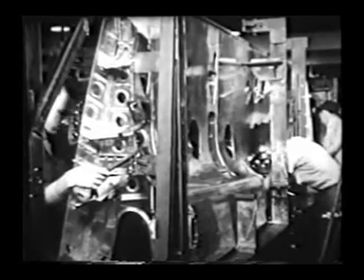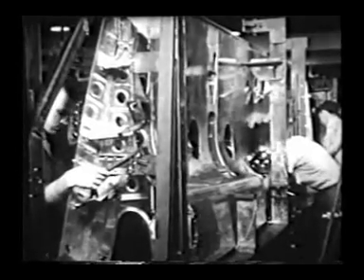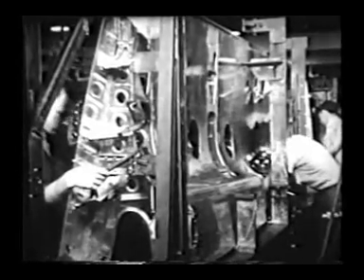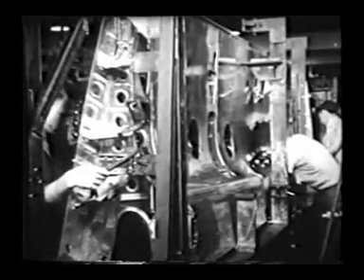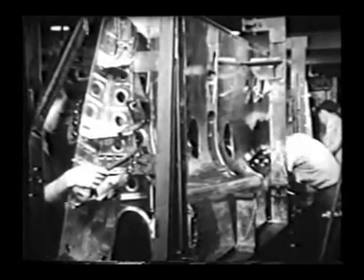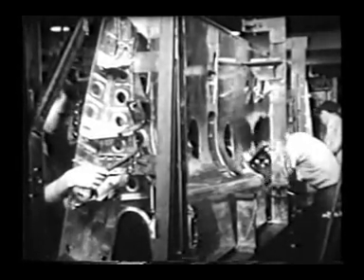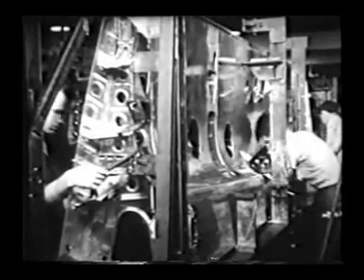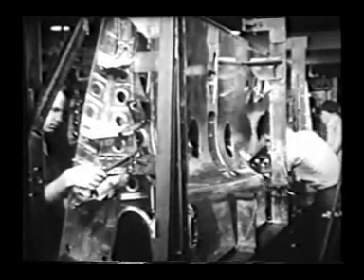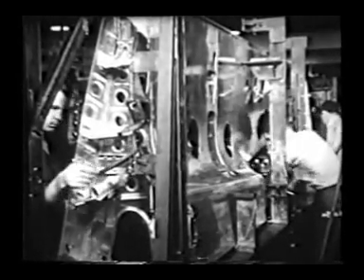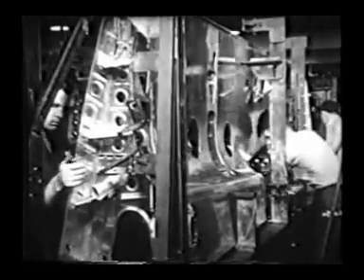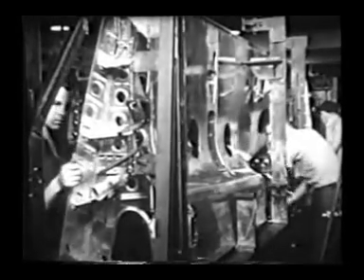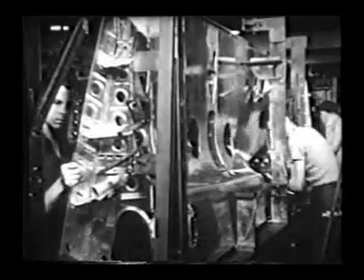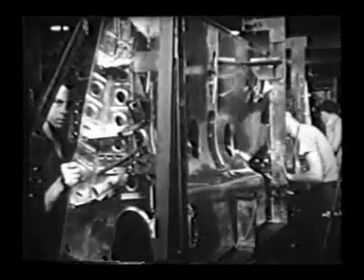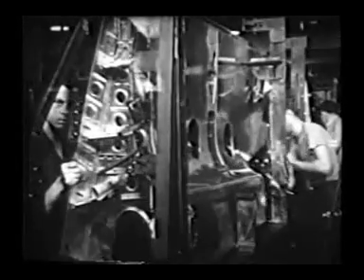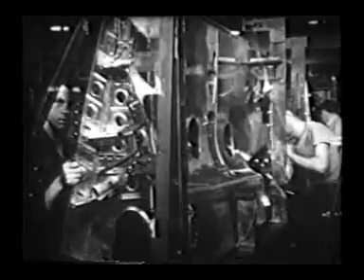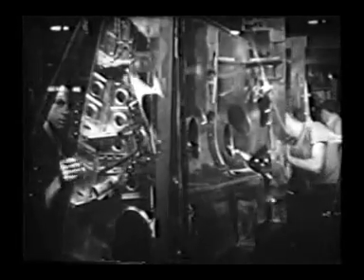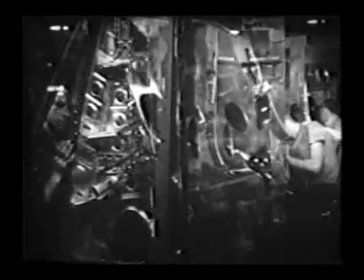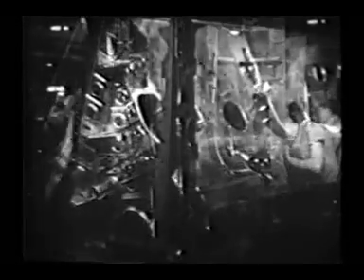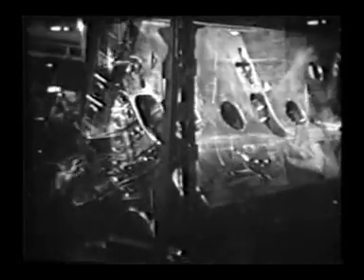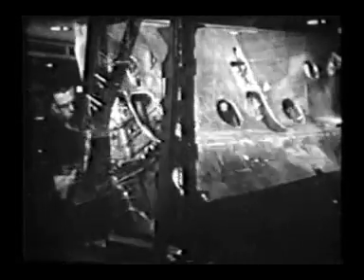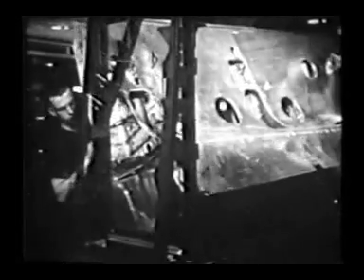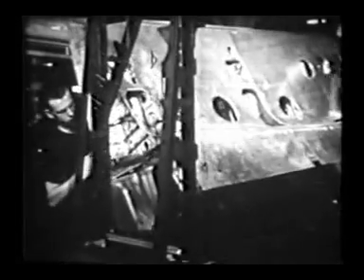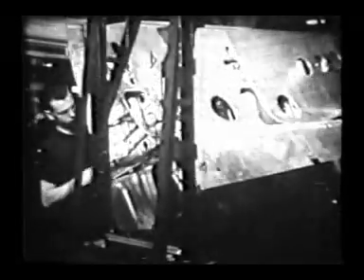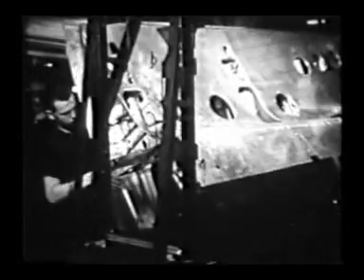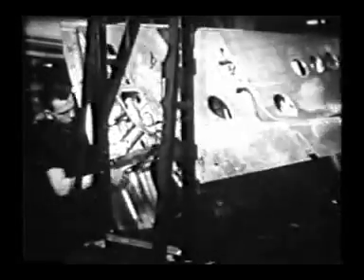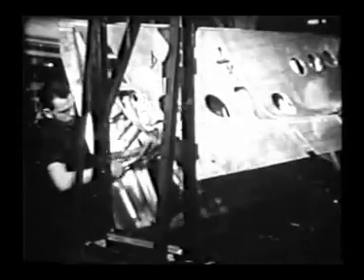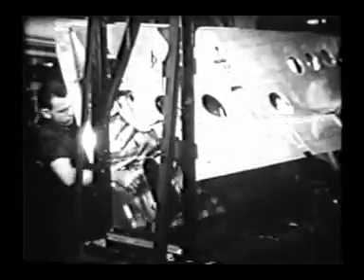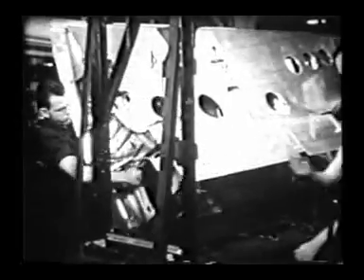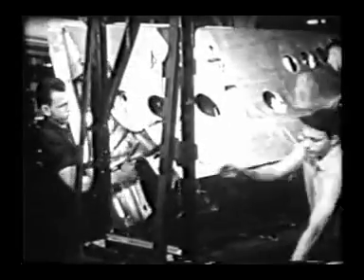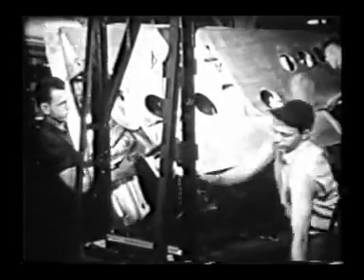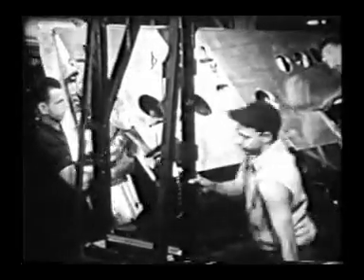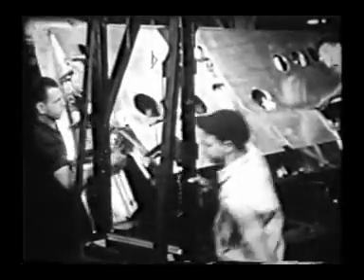Together, they turn out planes guaranteed for maximum flight performance and safety.